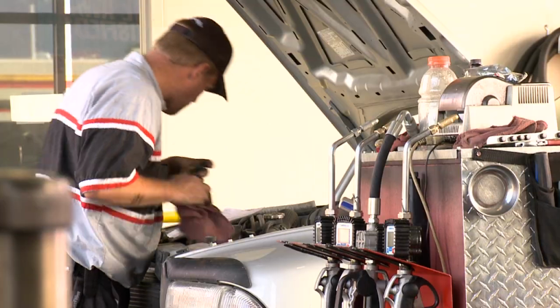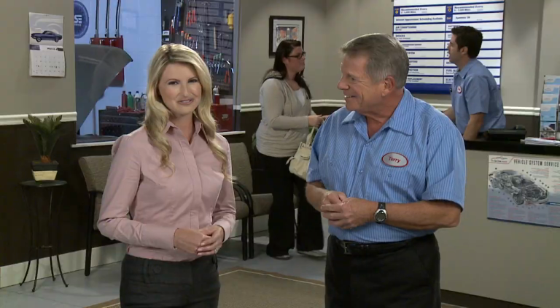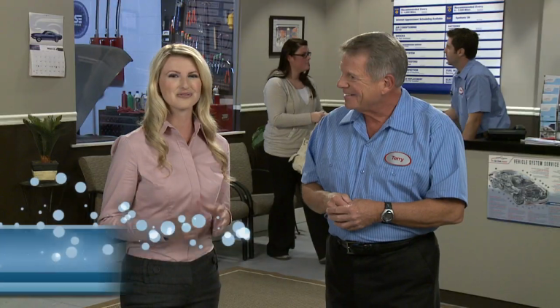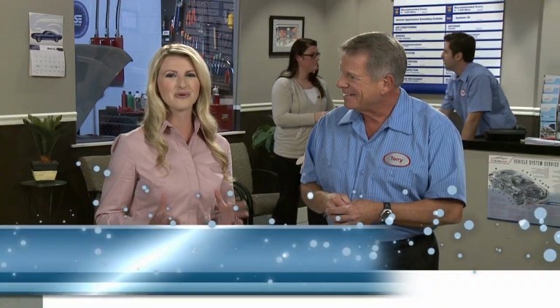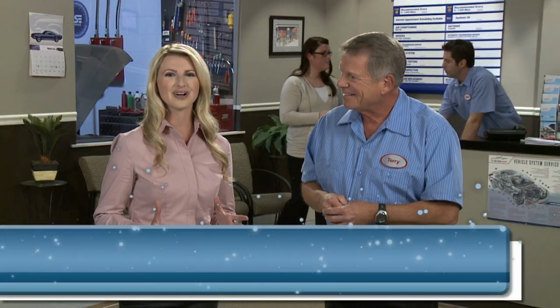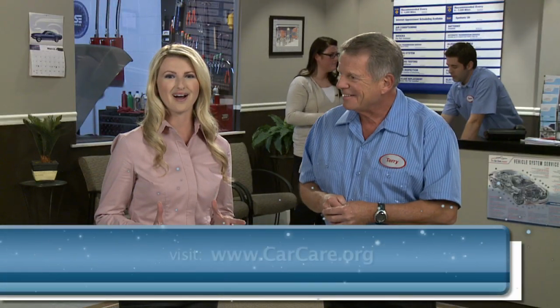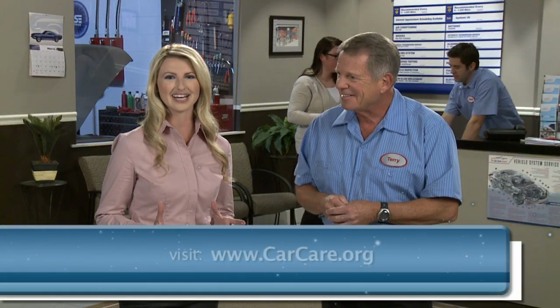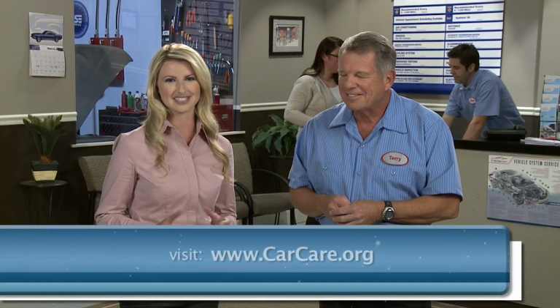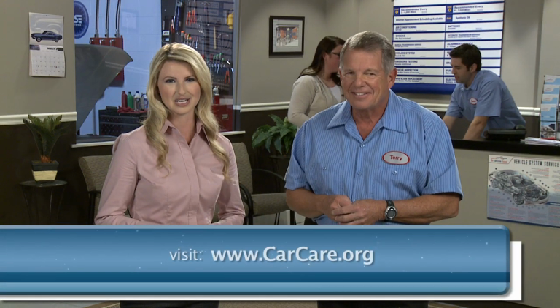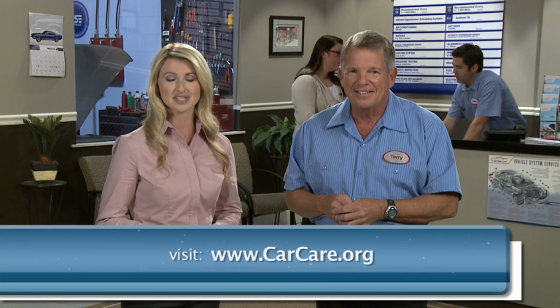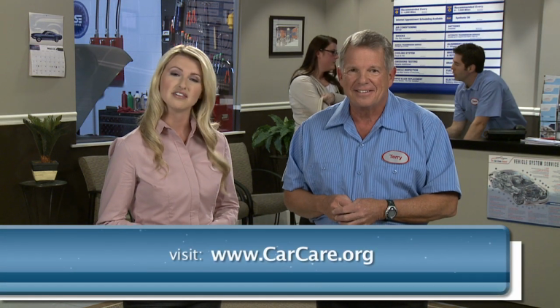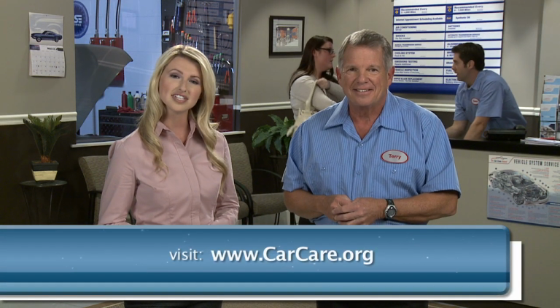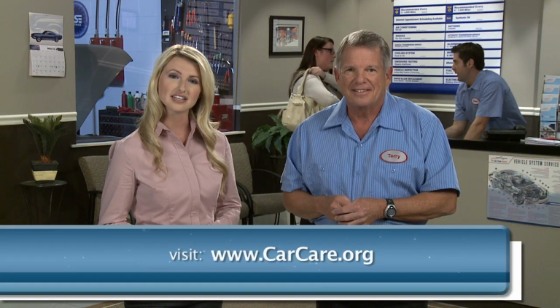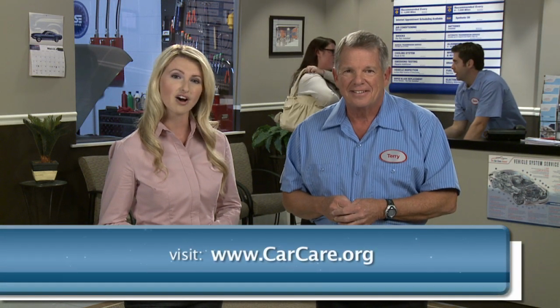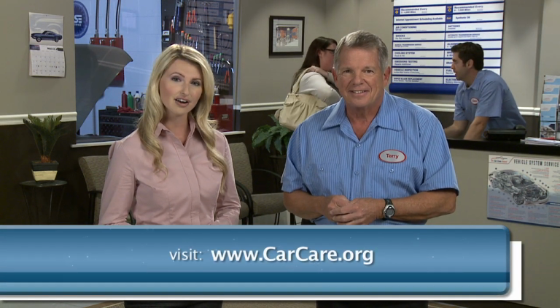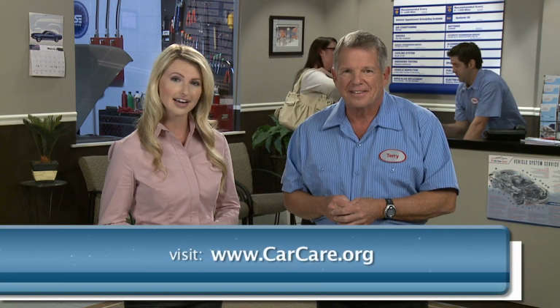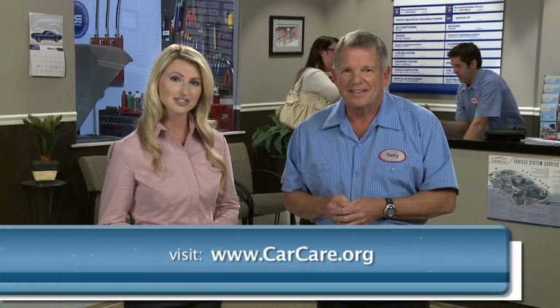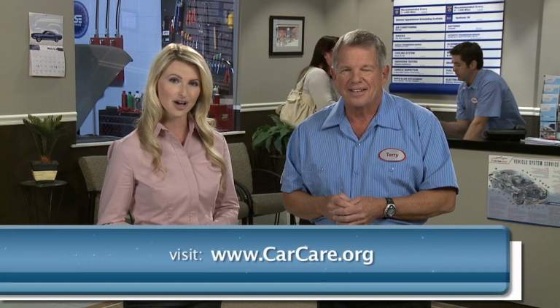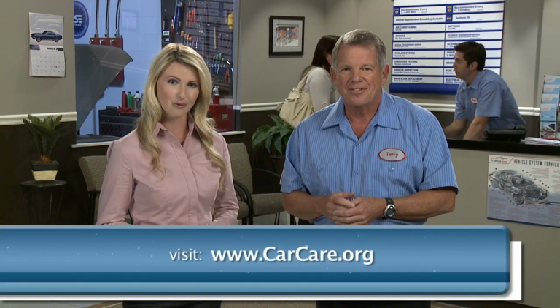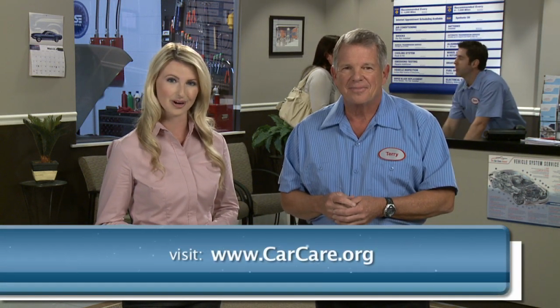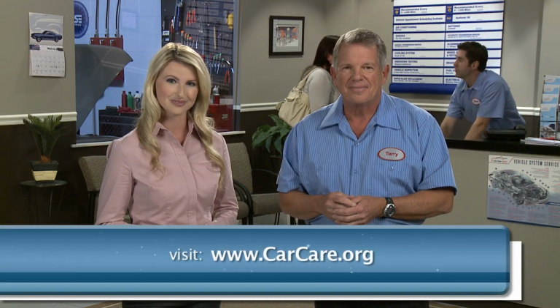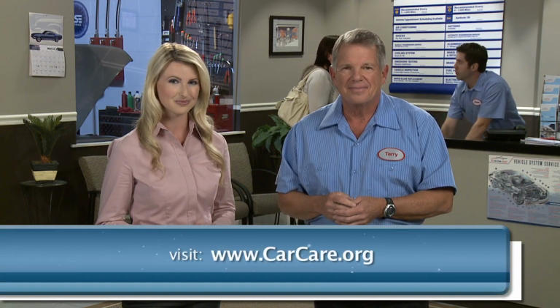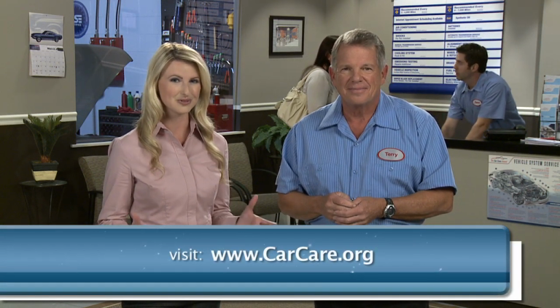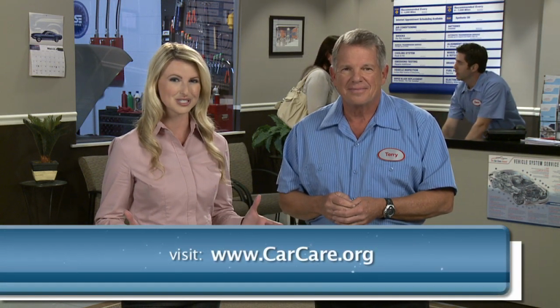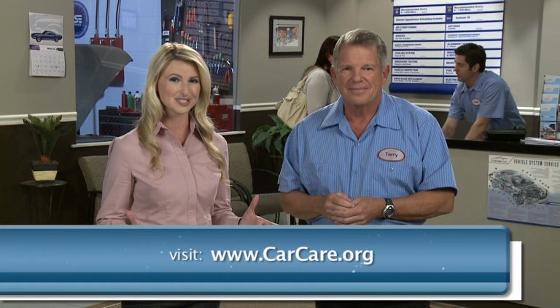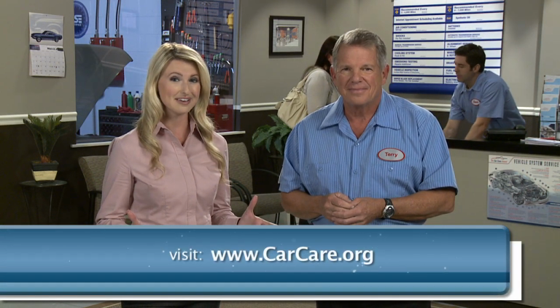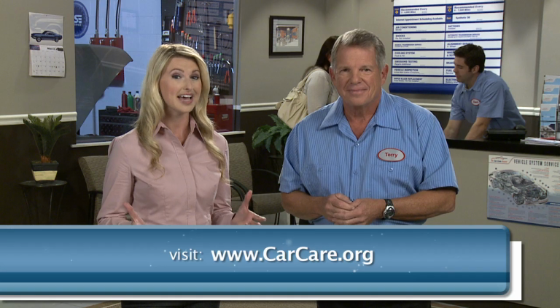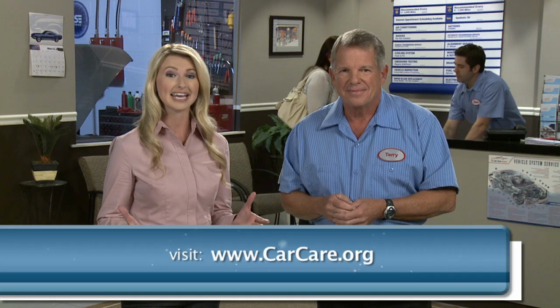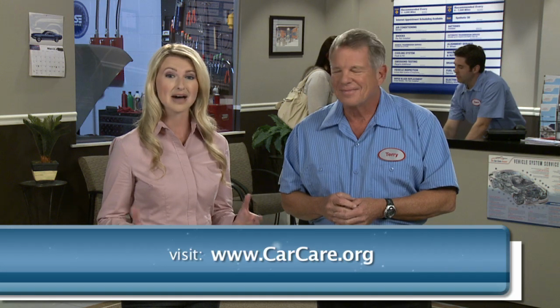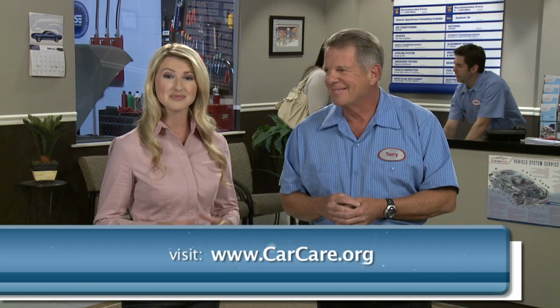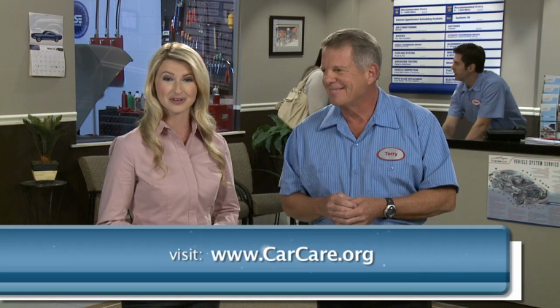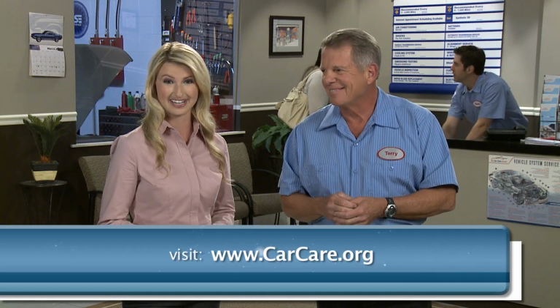For more car care tips, visit carcare.org. We wish you safe and happy motoring.